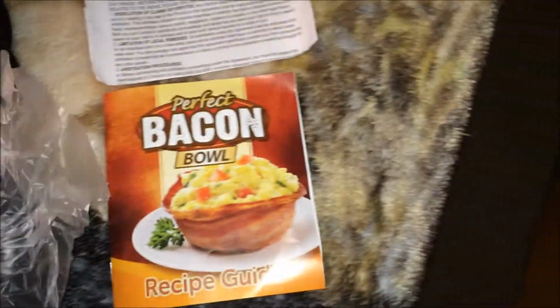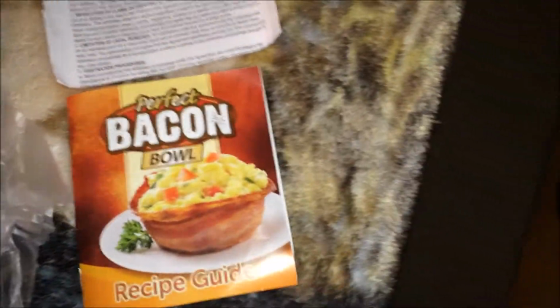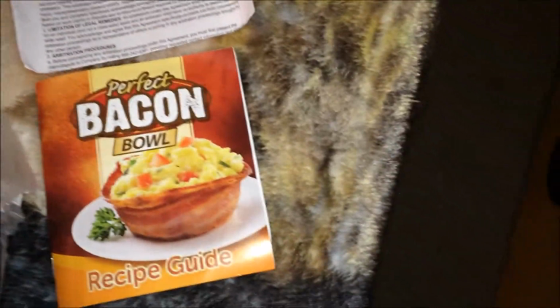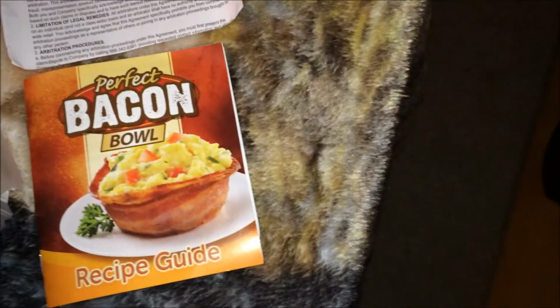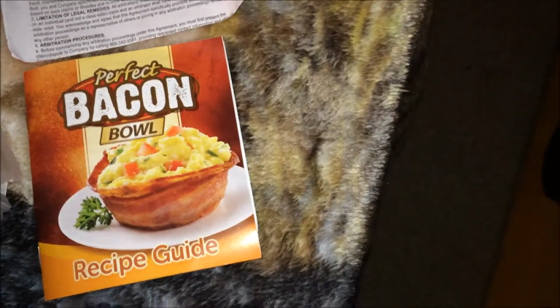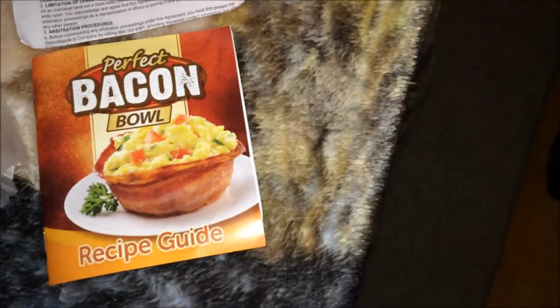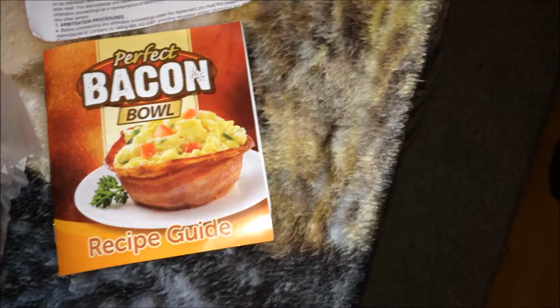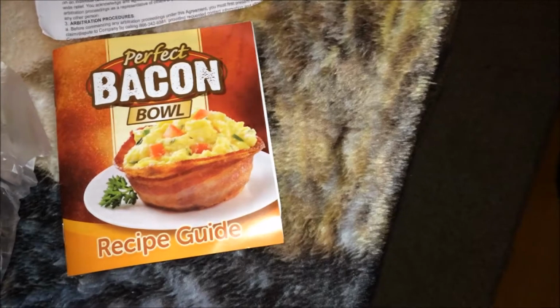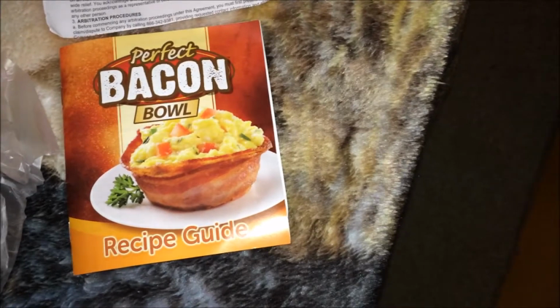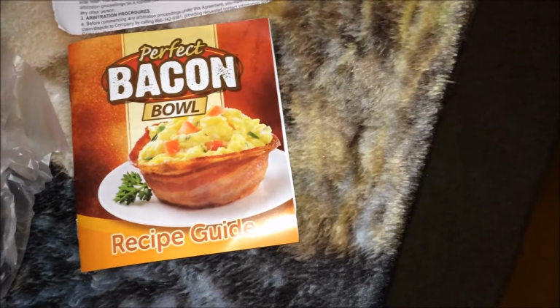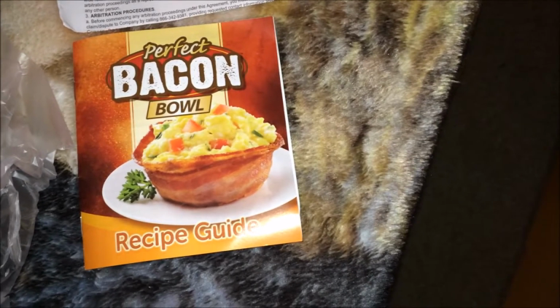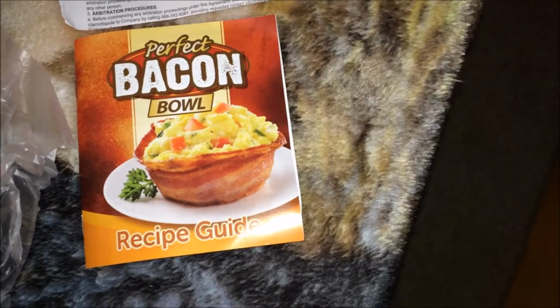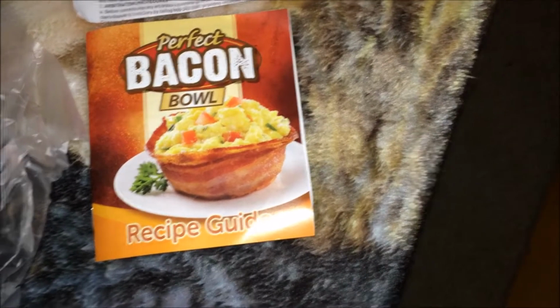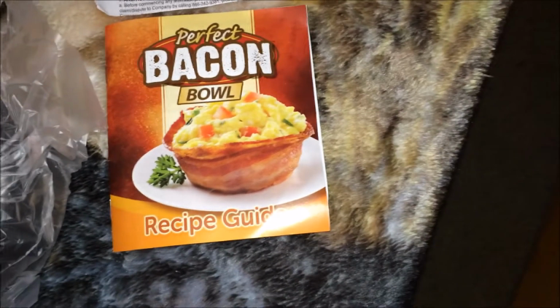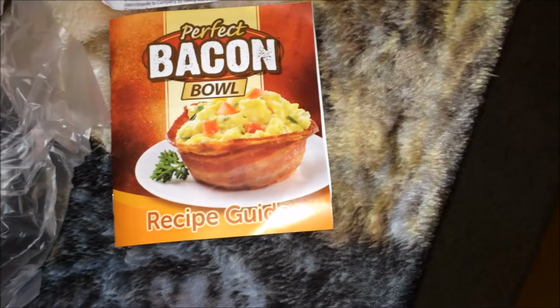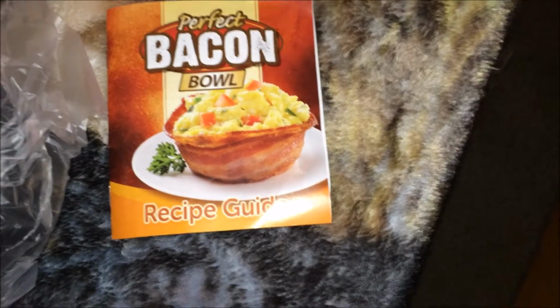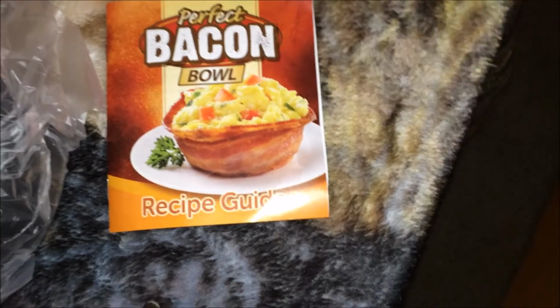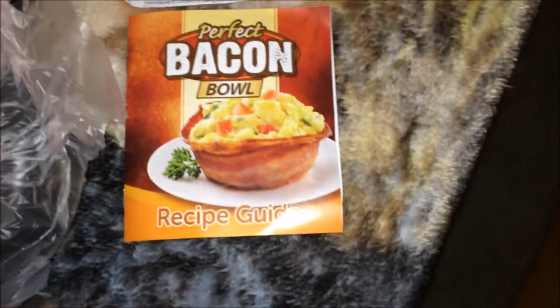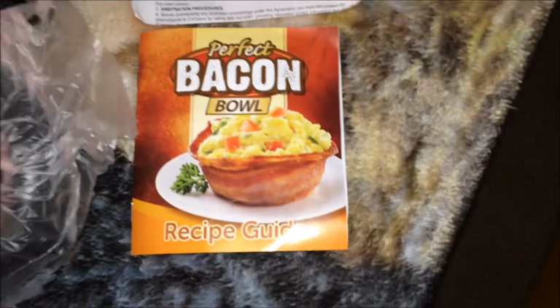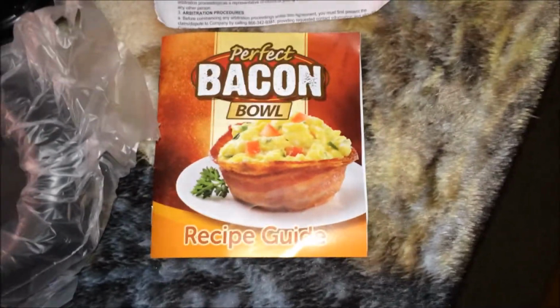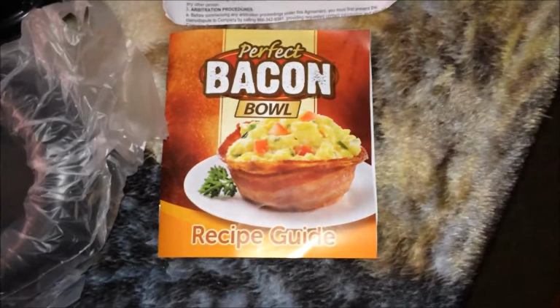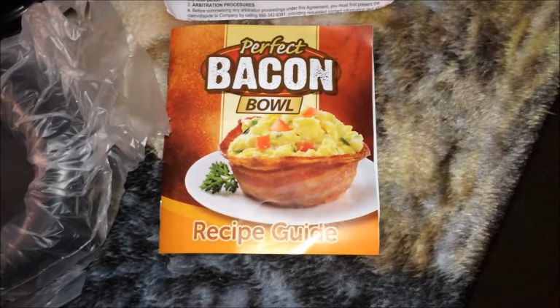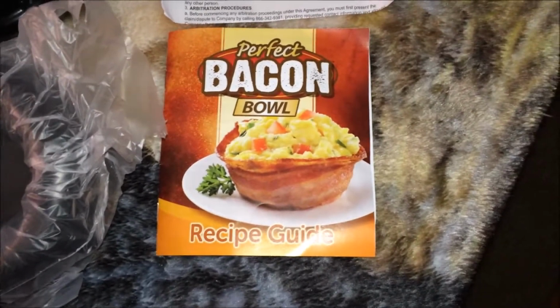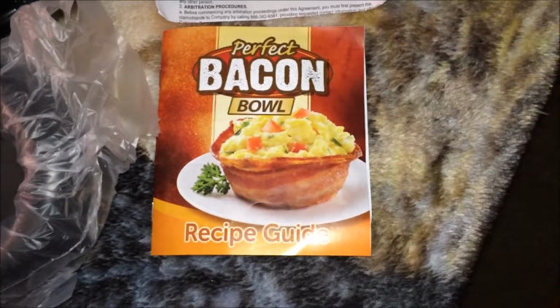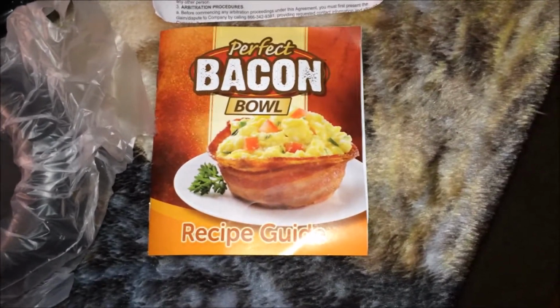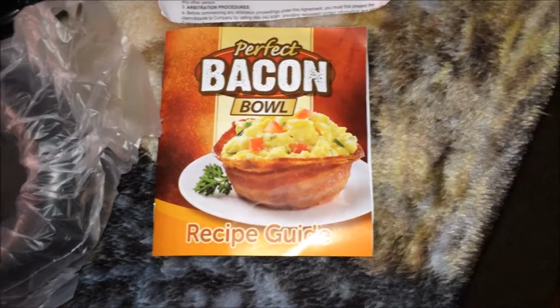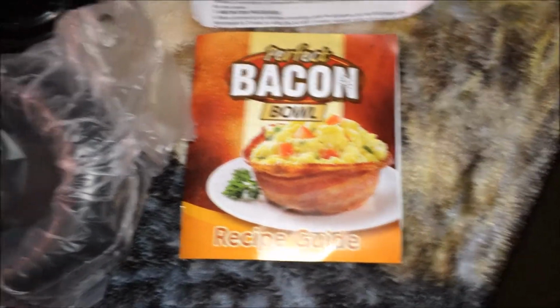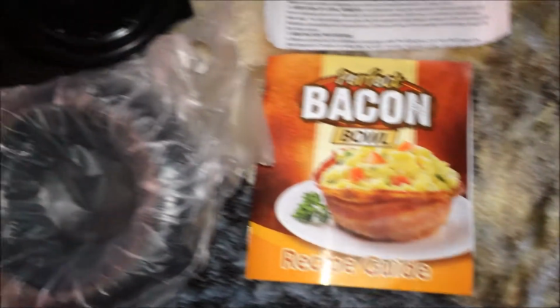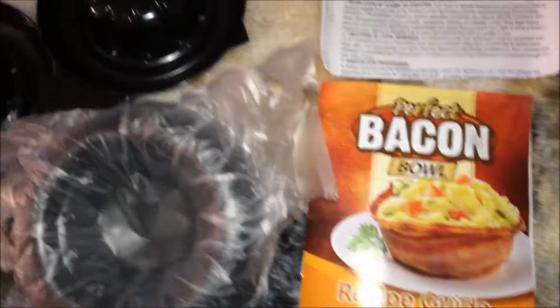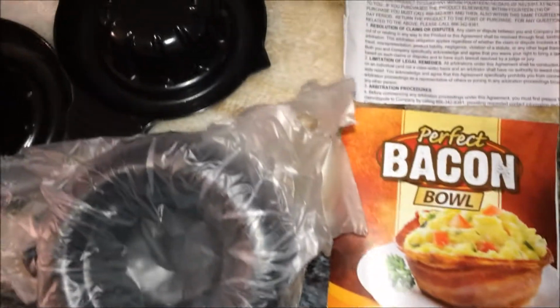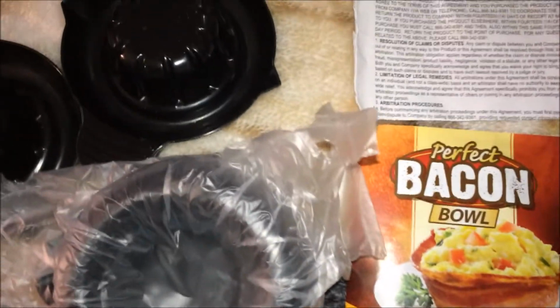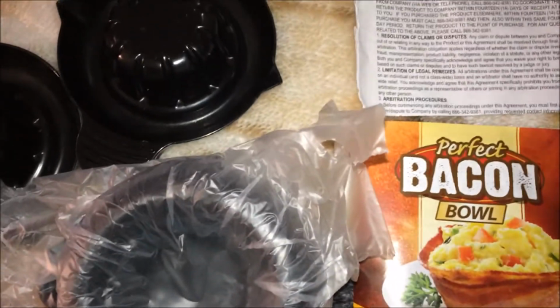When I opened it at home there are four, so that's a very nice surprise. The good thing is that it comes with a recipe guide, so I'm happy about that. I'm going to give this a try and see how it works.